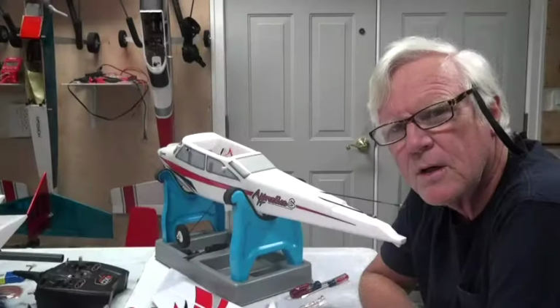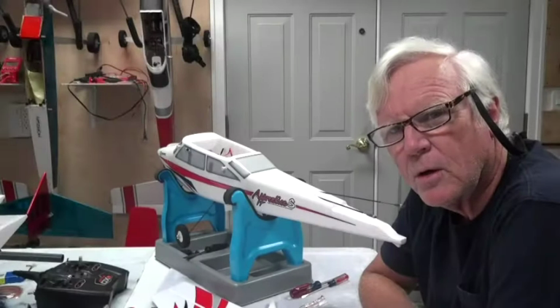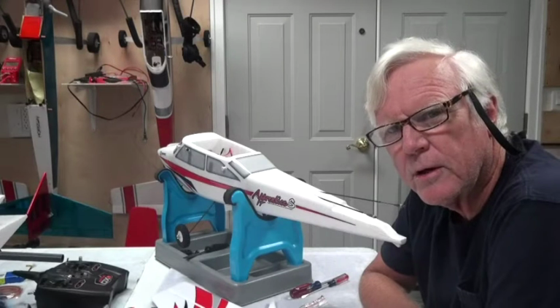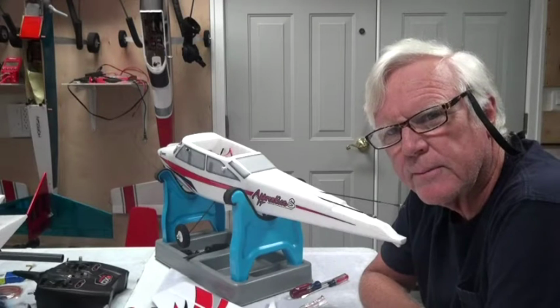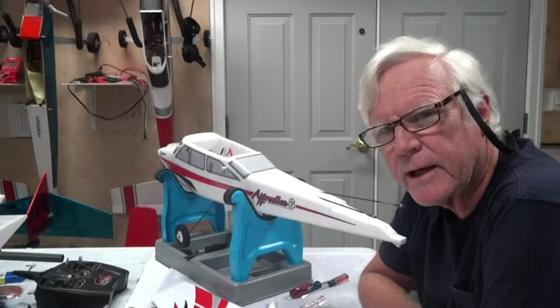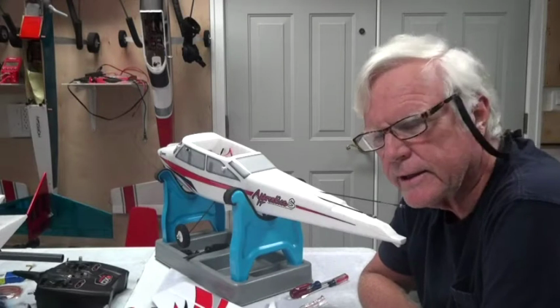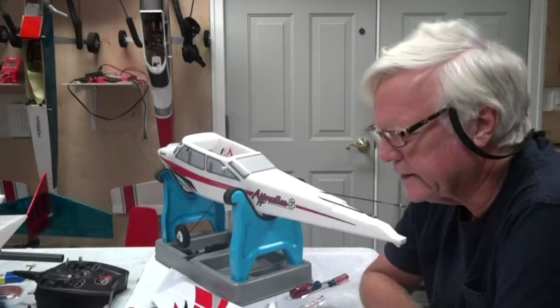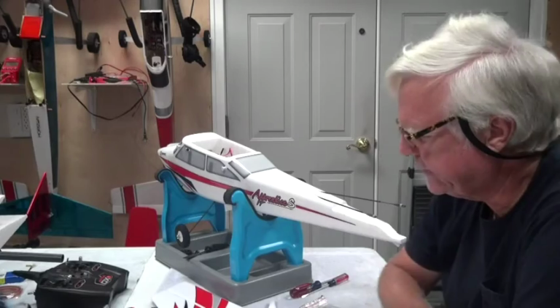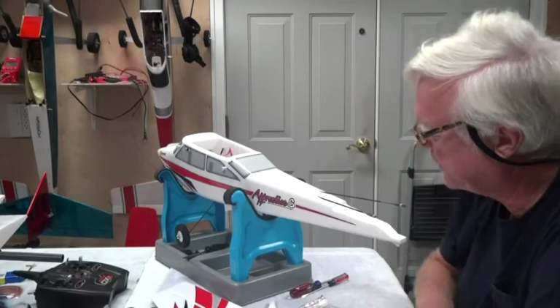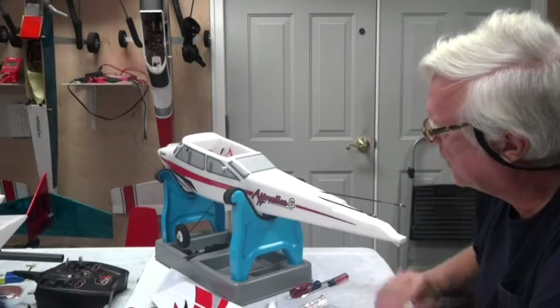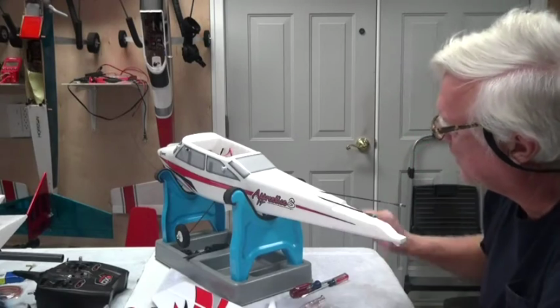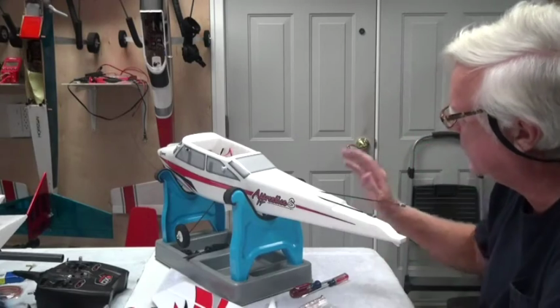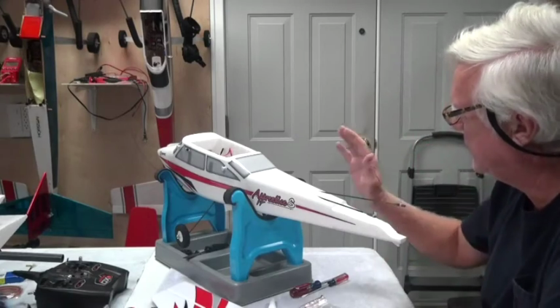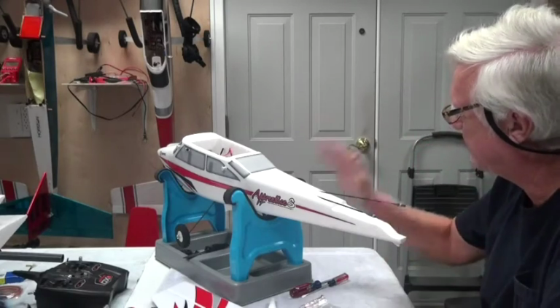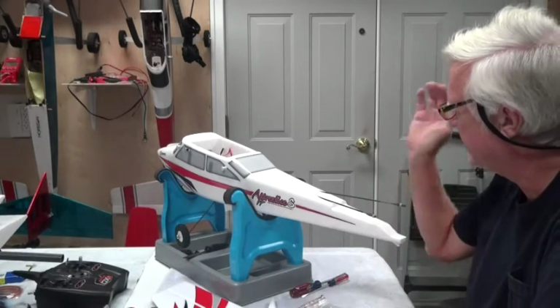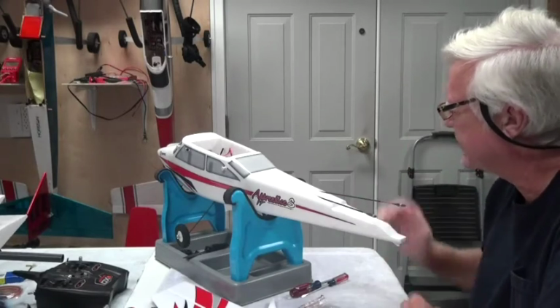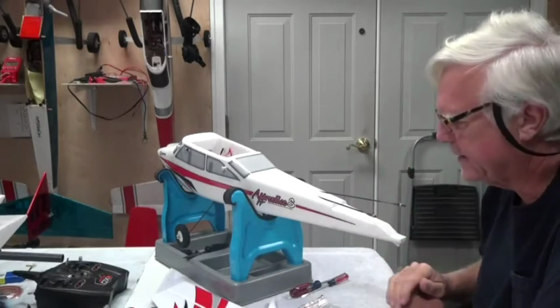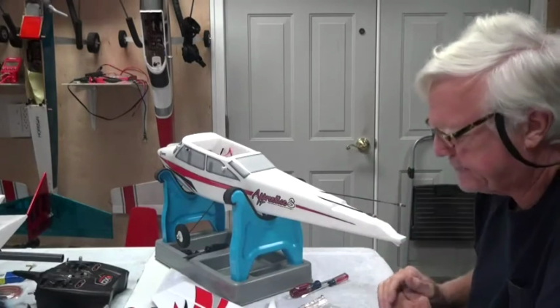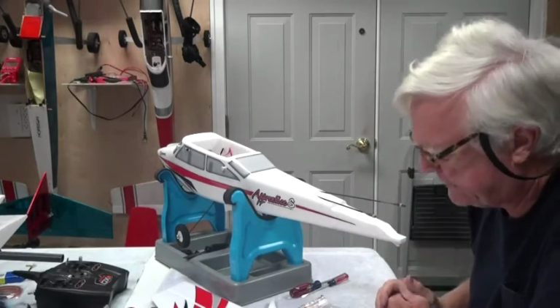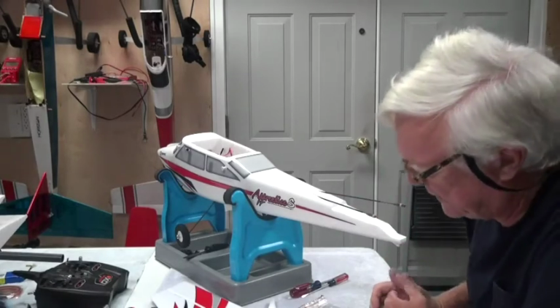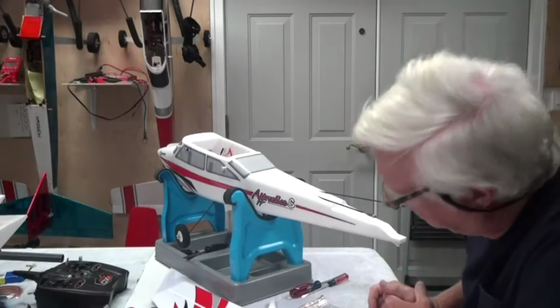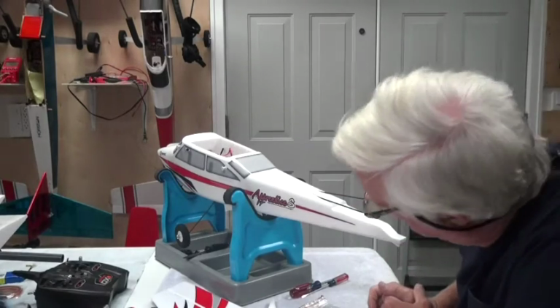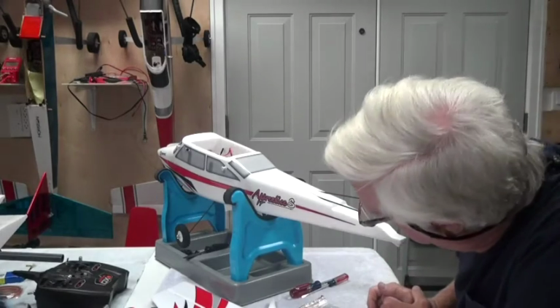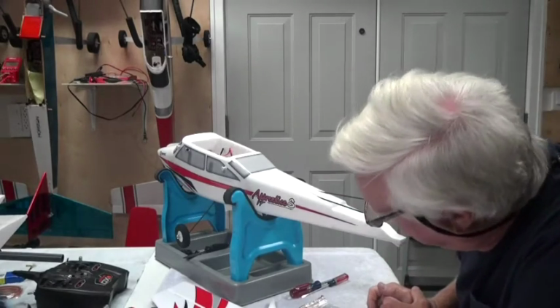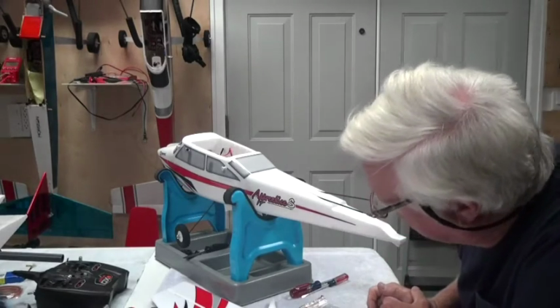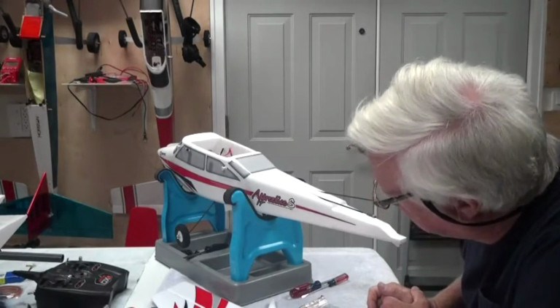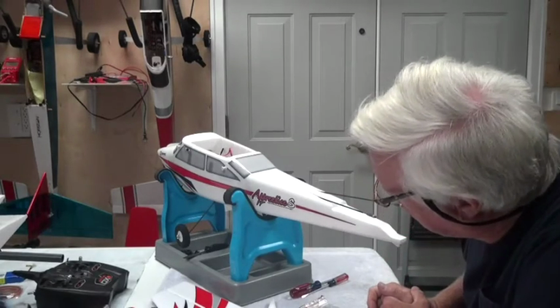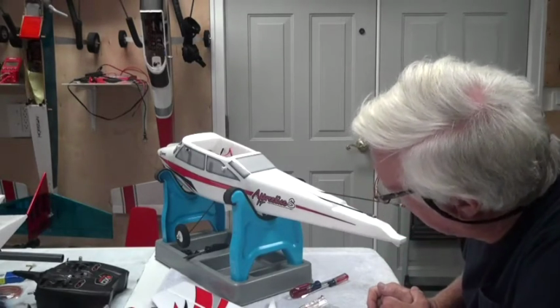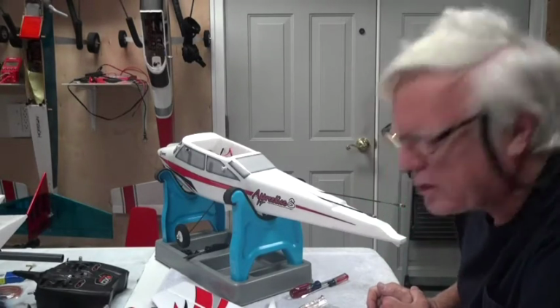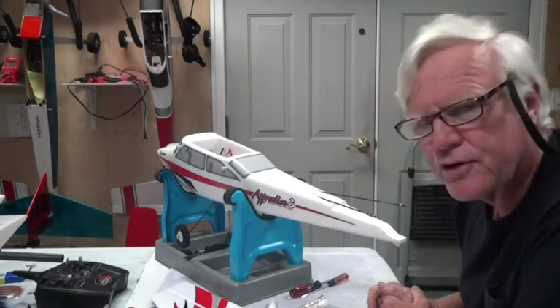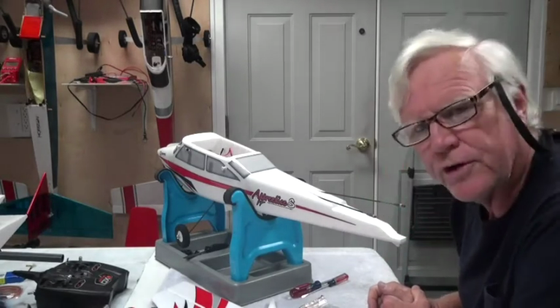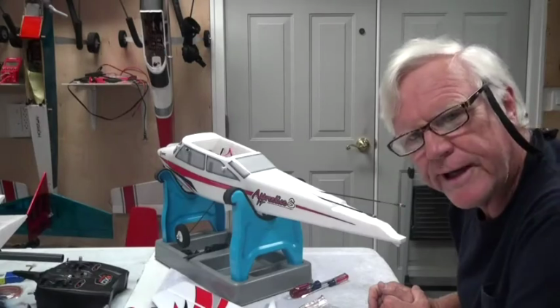Welcome back. In this video about the Apprentice S-15E Ready-to-Fly airplane, we're going to install the tail.